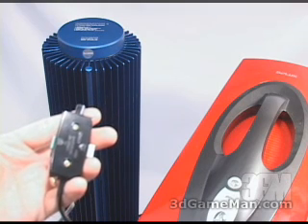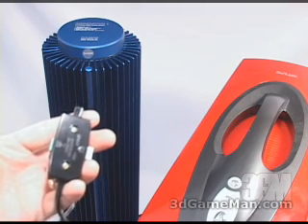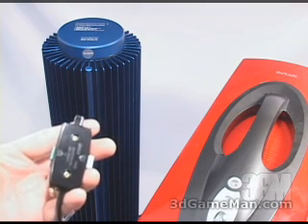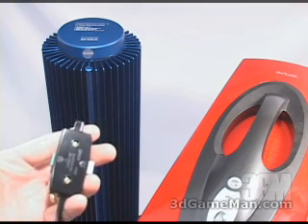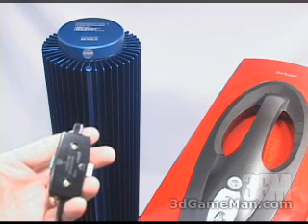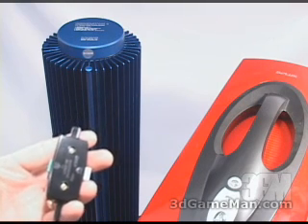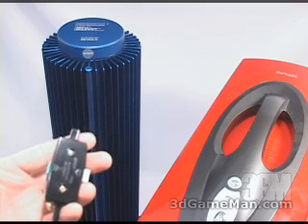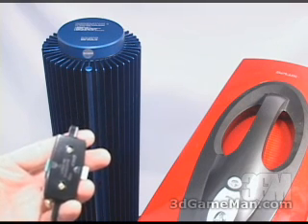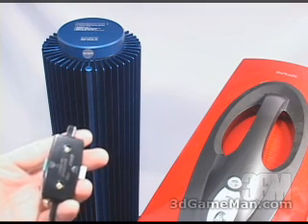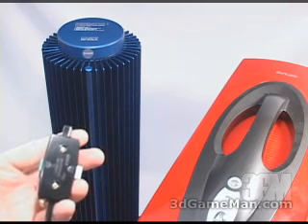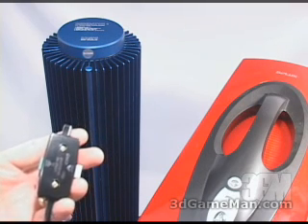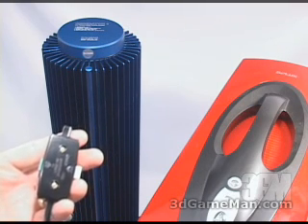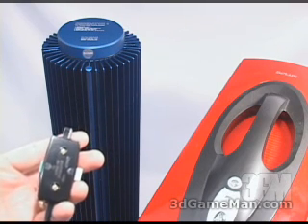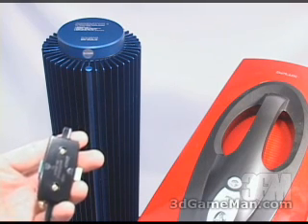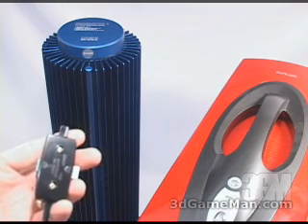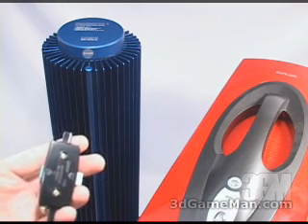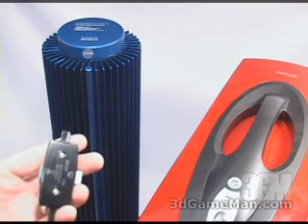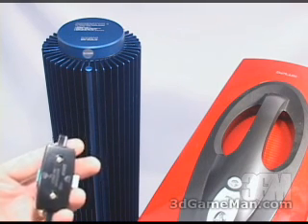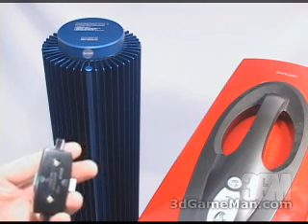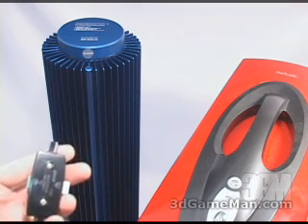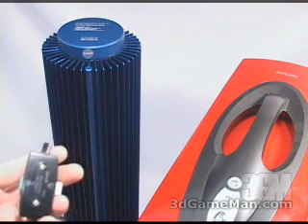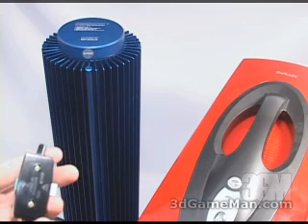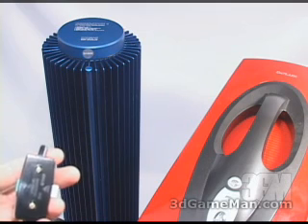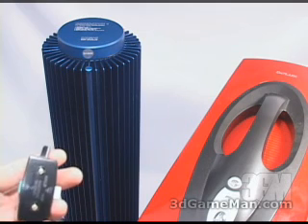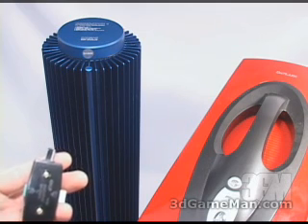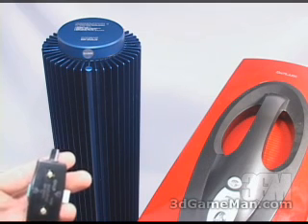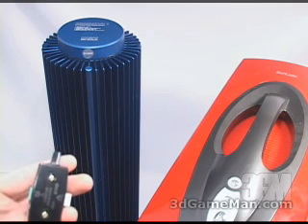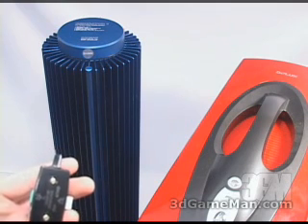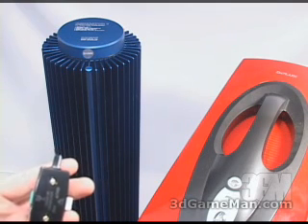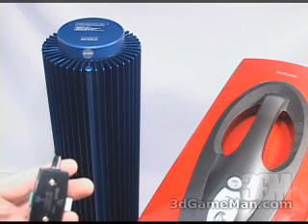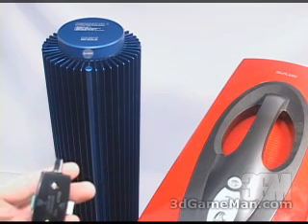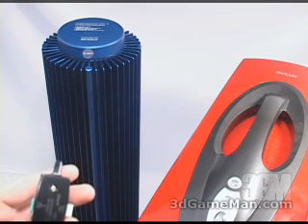As you can hear, once all the air is out of the system, the pump is virtually silent.